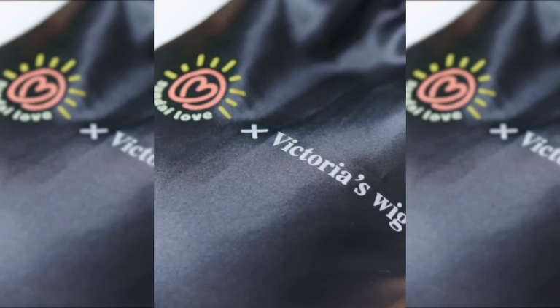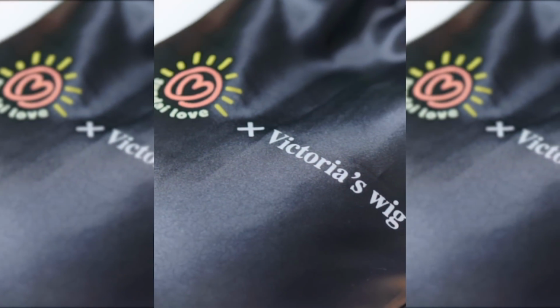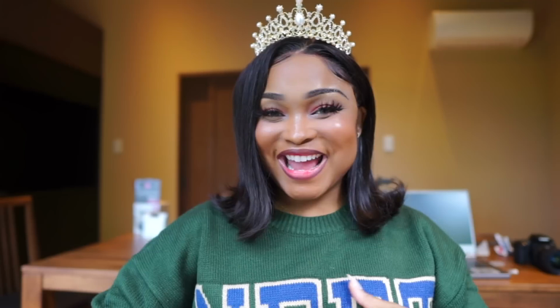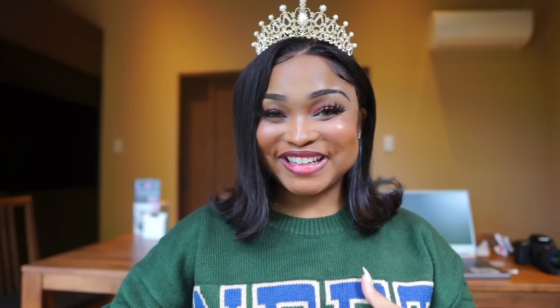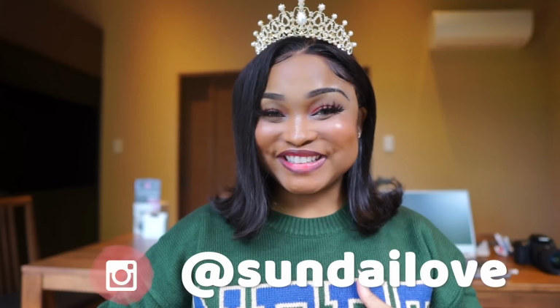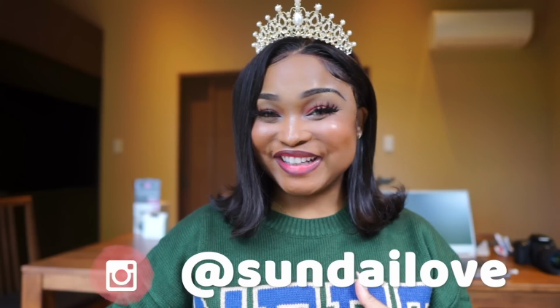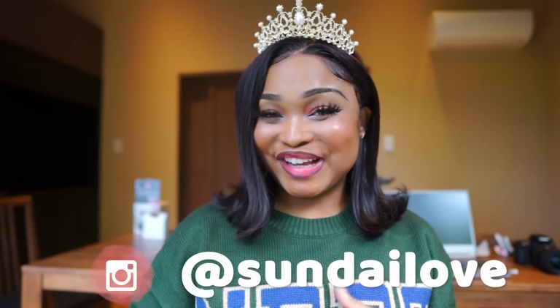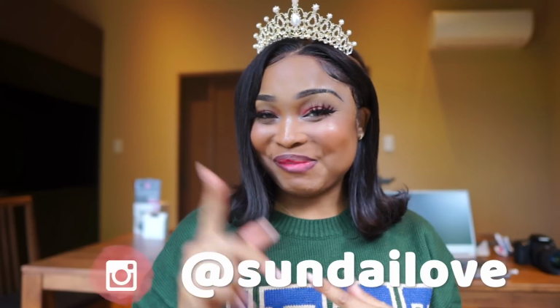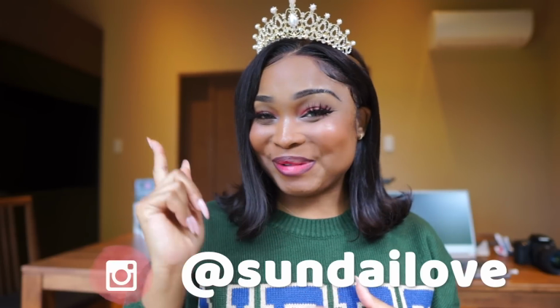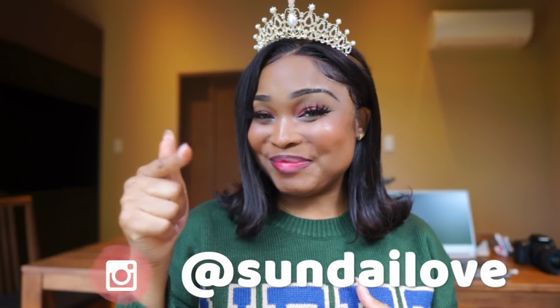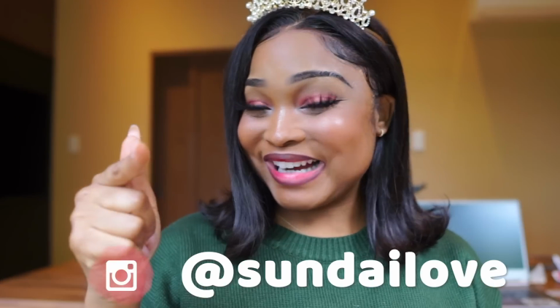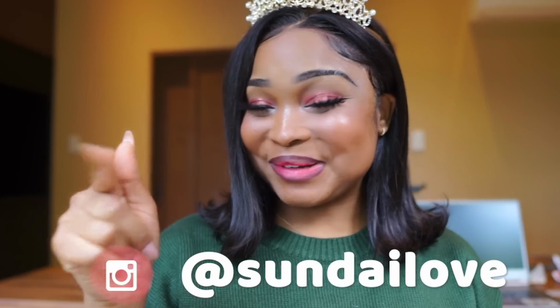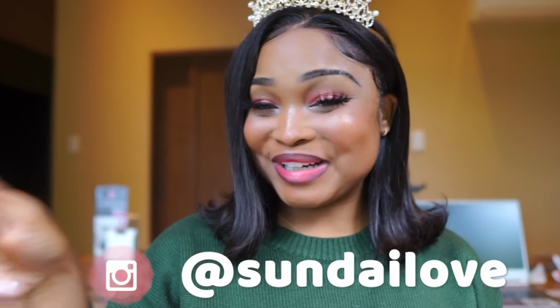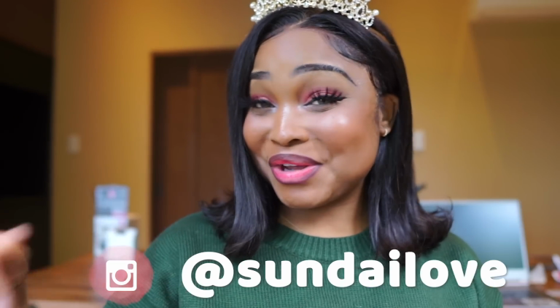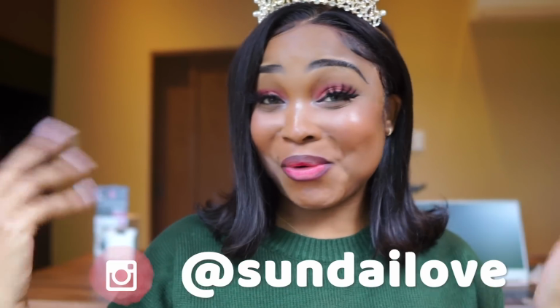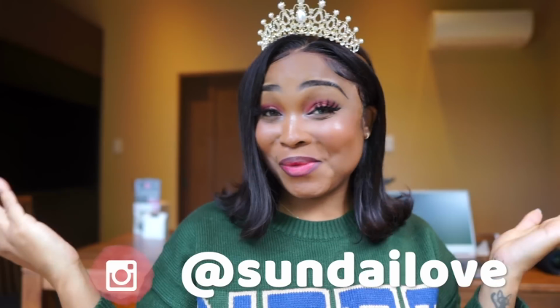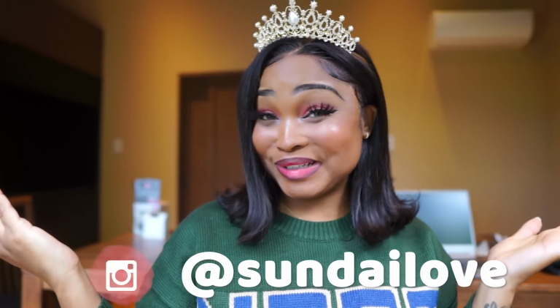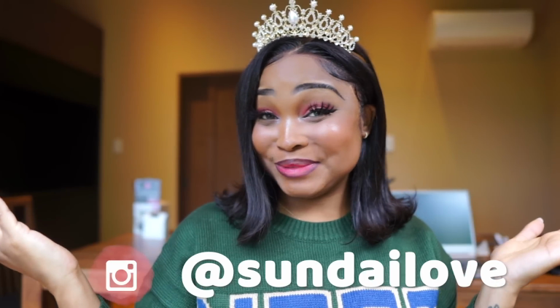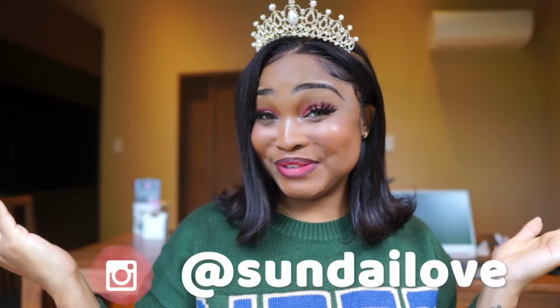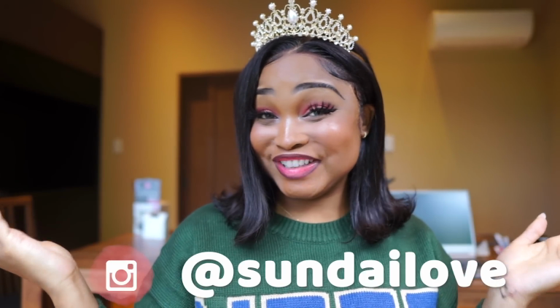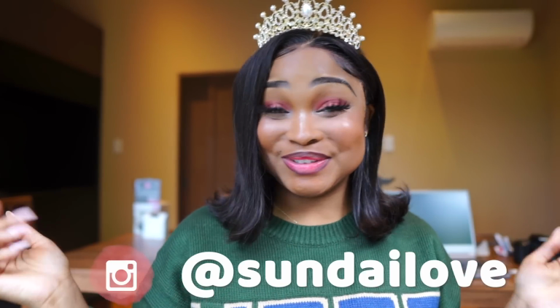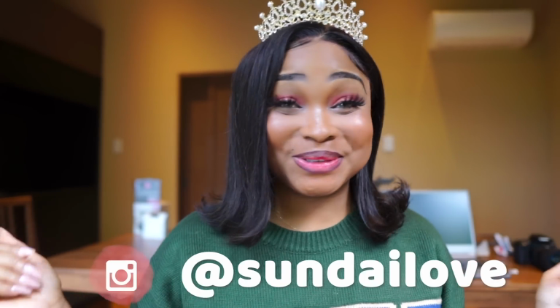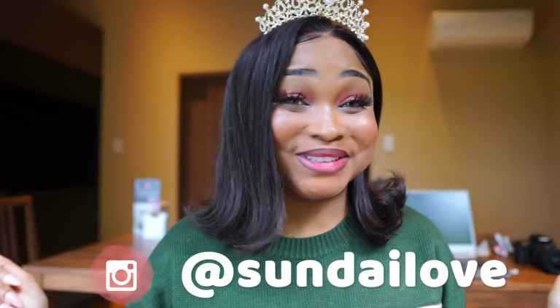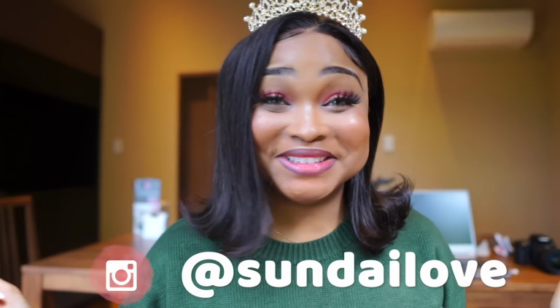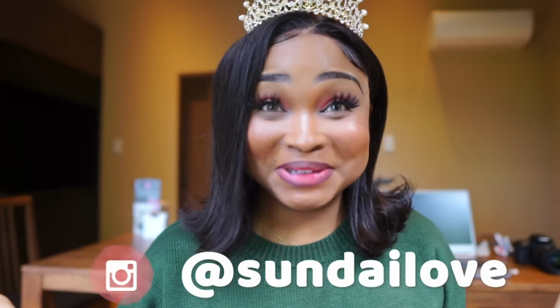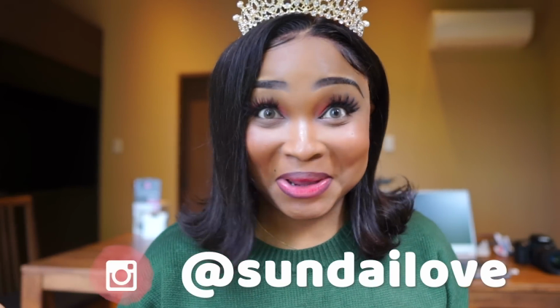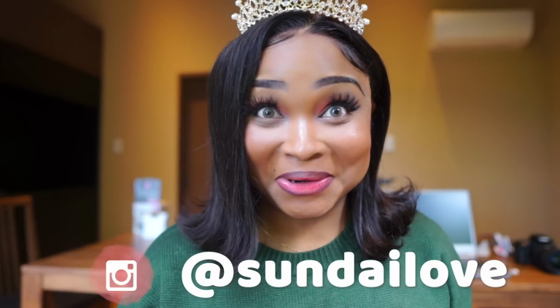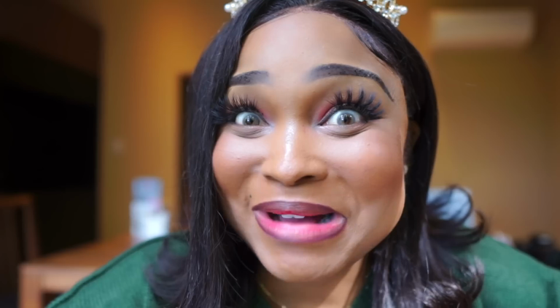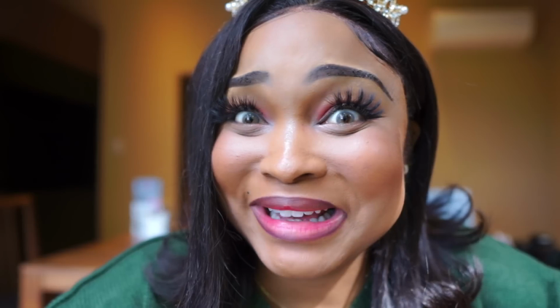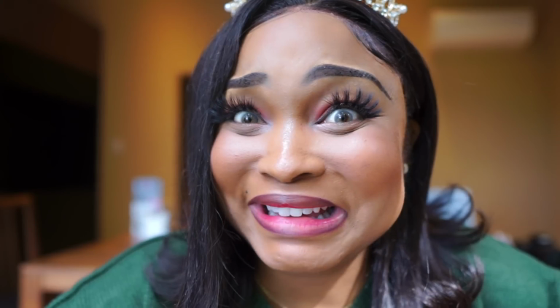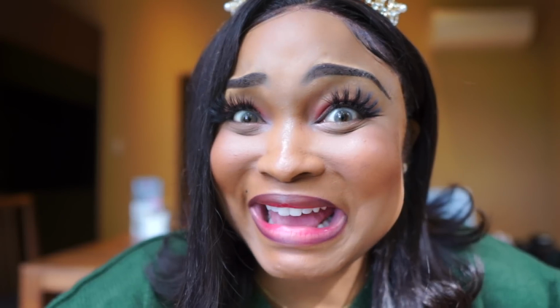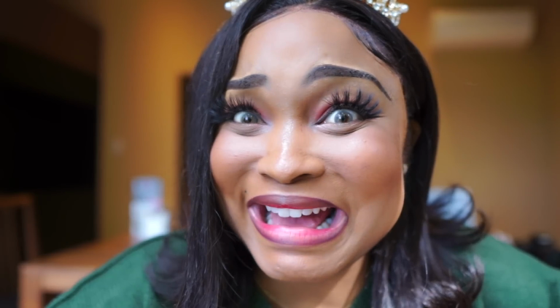Hey, it's Sunday, and welcome back to my channel, or welcome if you're new. So today — oh my god.